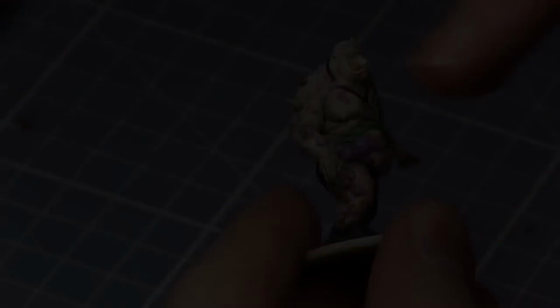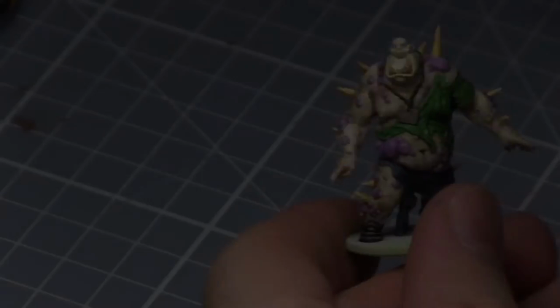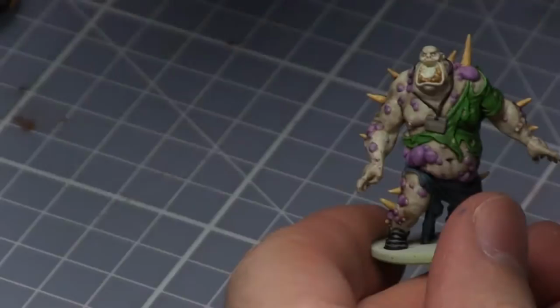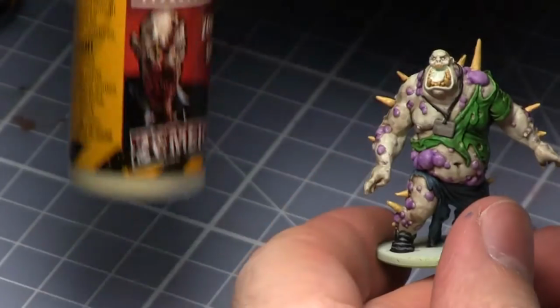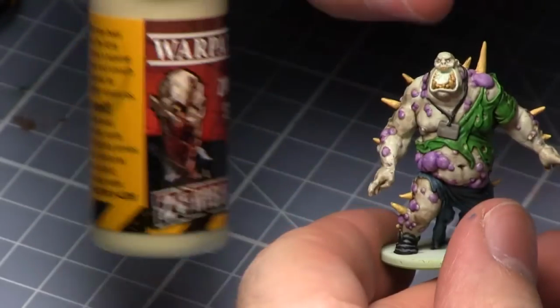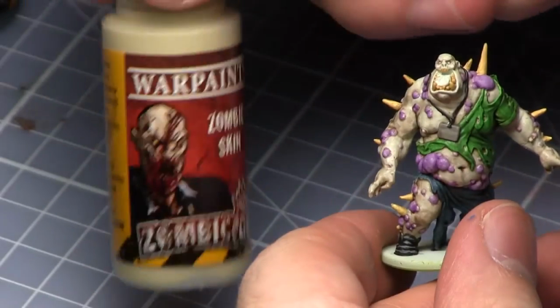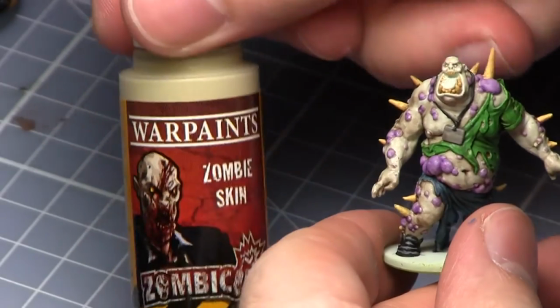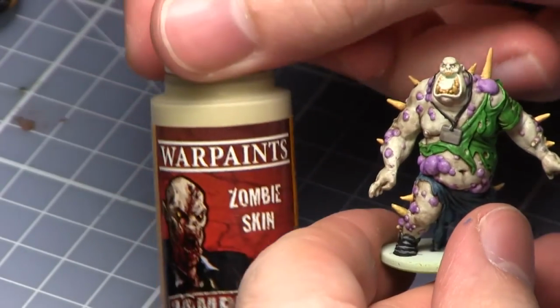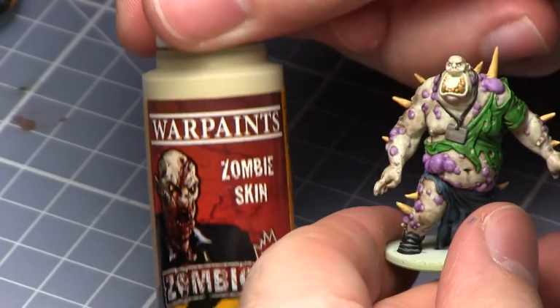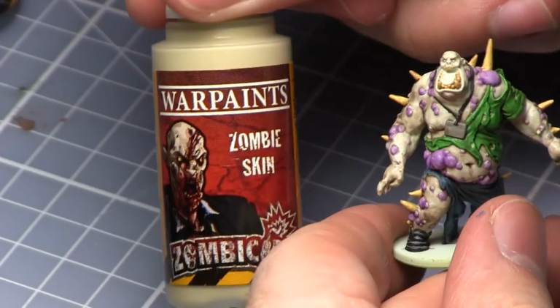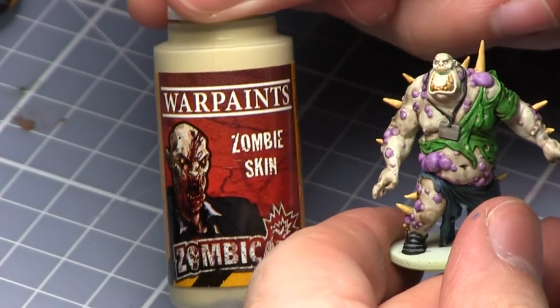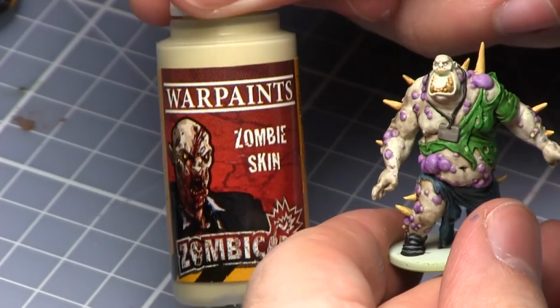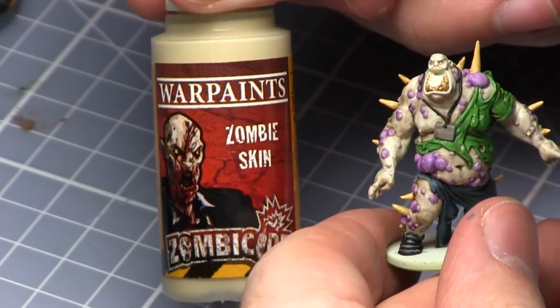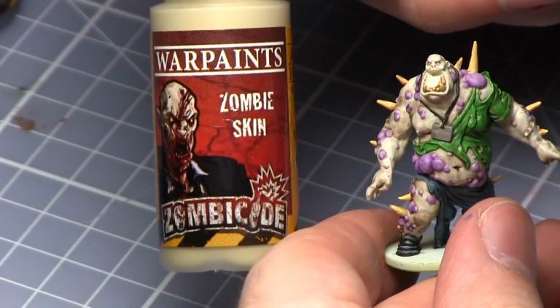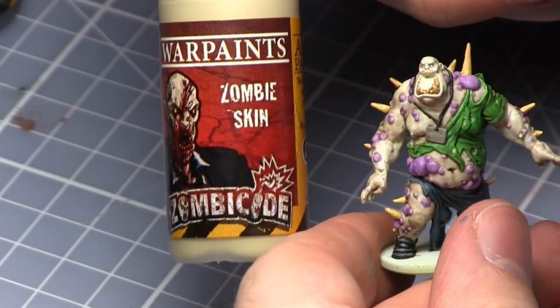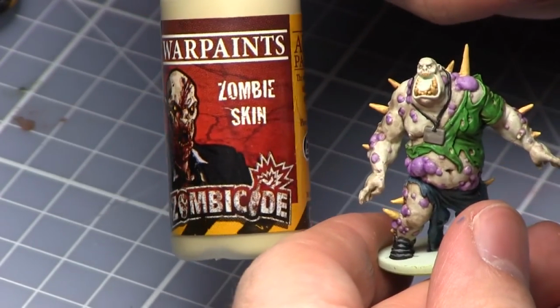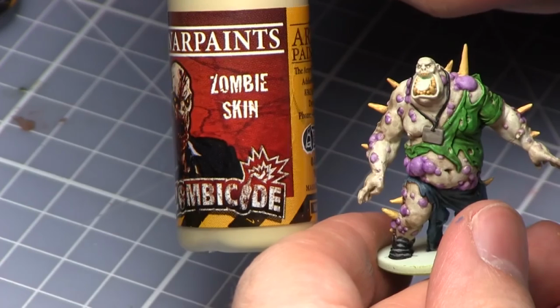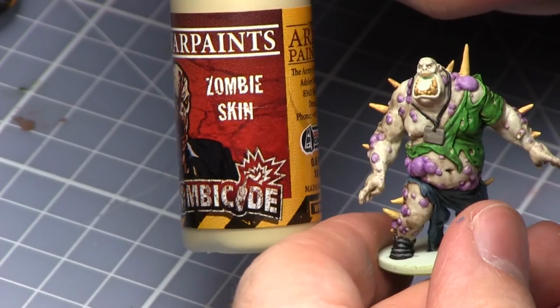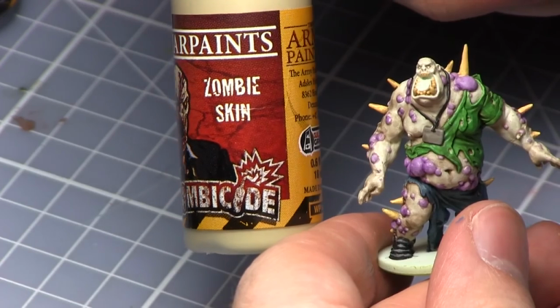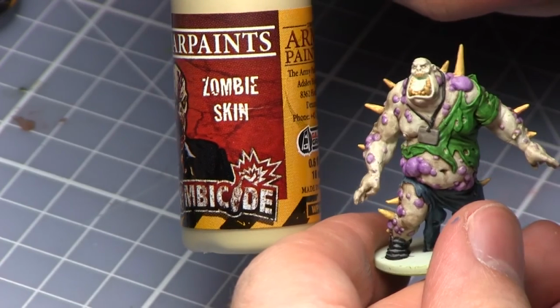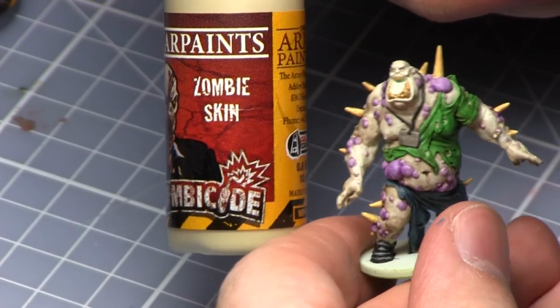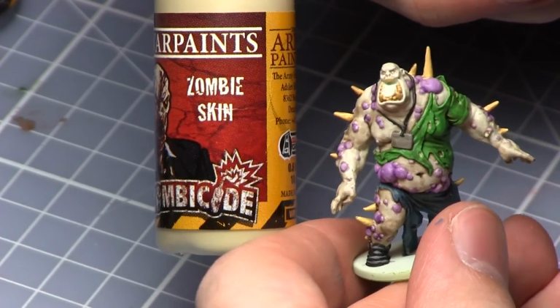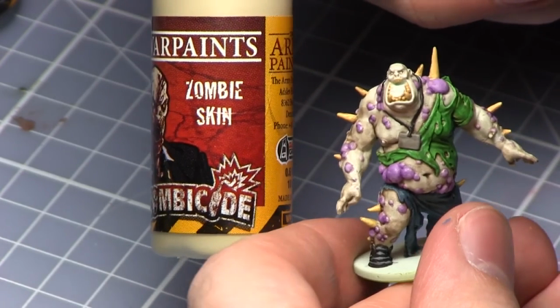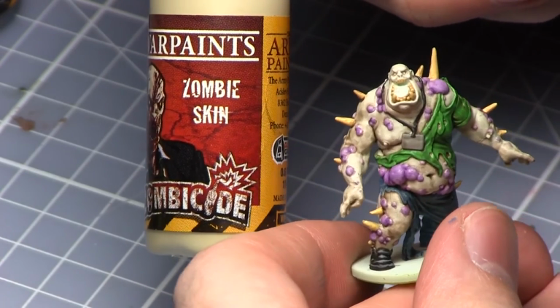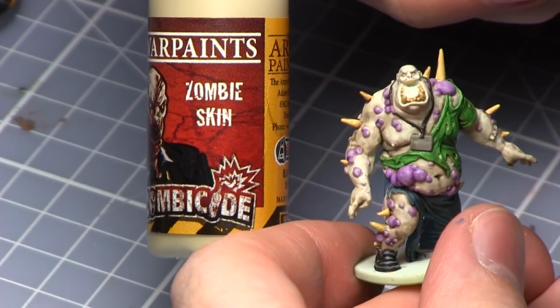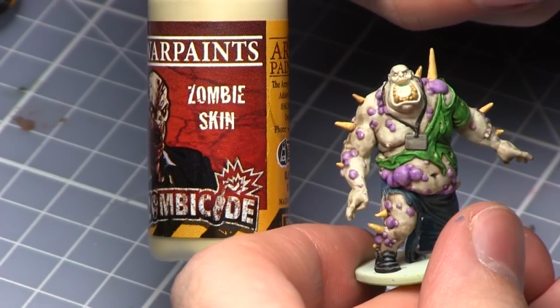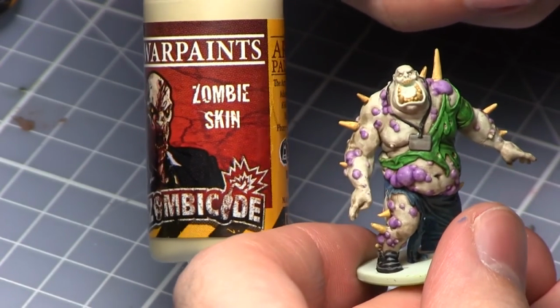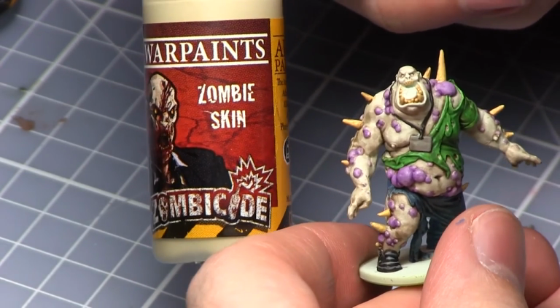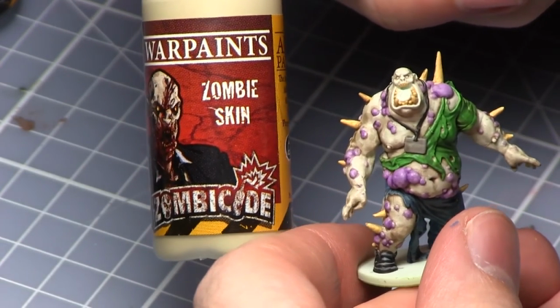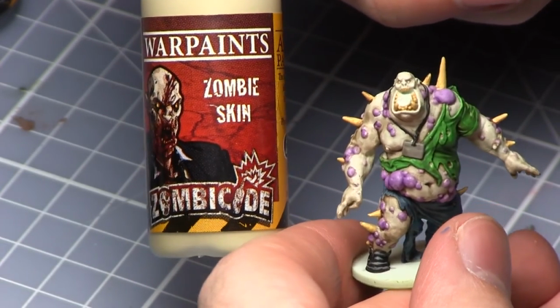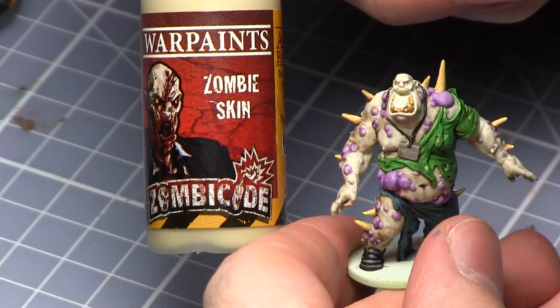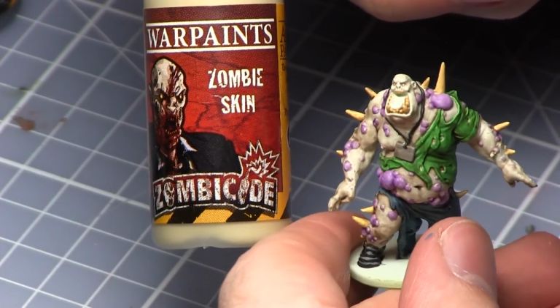With the shading completed it's now time to add a few highlights and for this I'll be using Zombie Skin on the bony spikes and also the teeth.